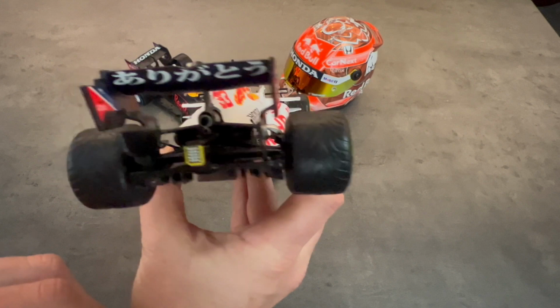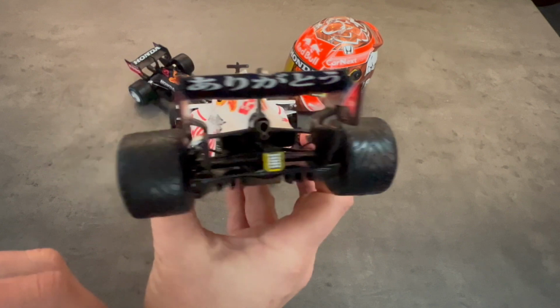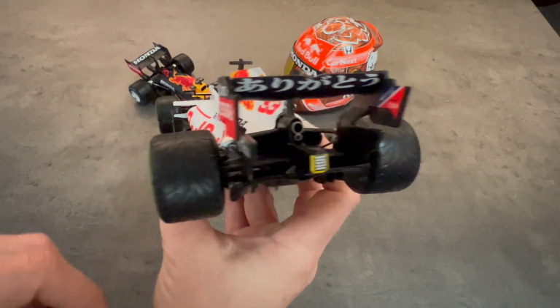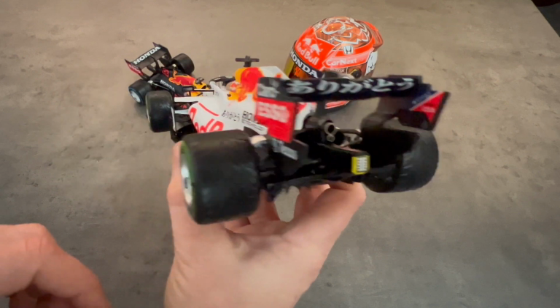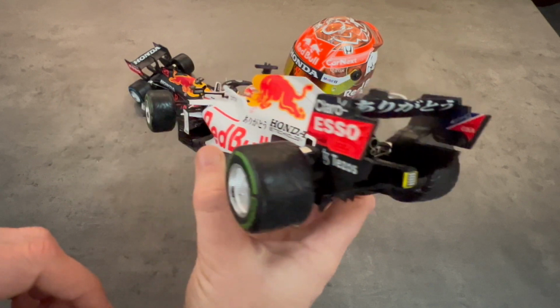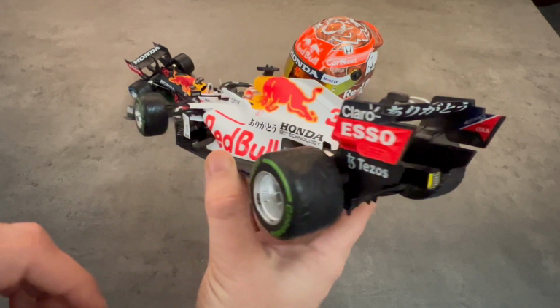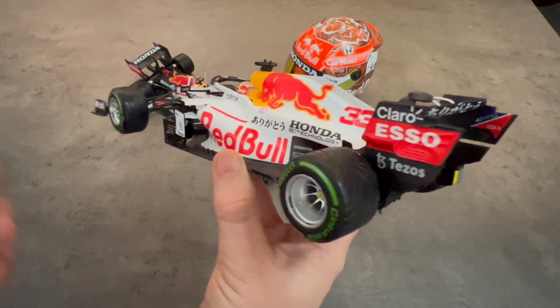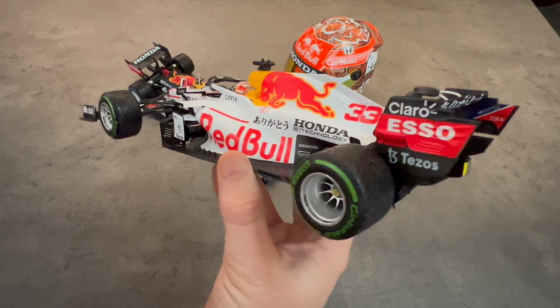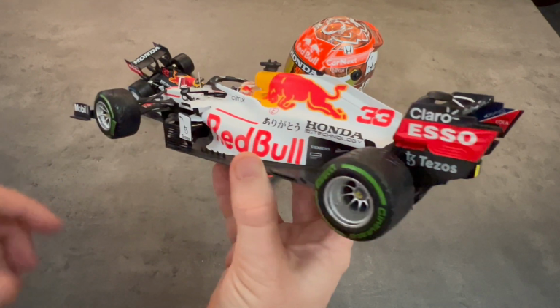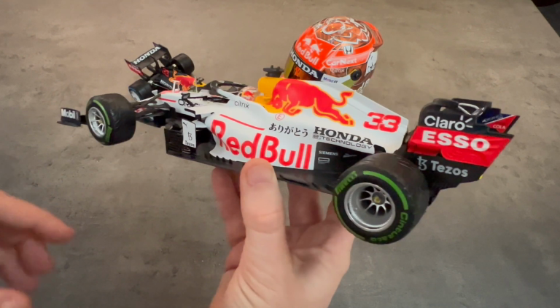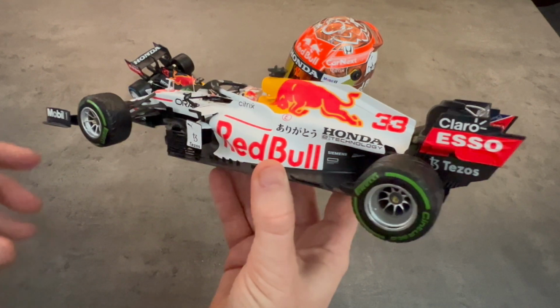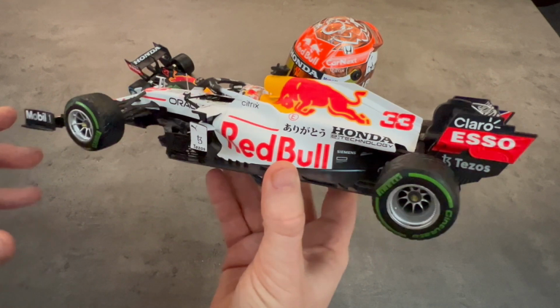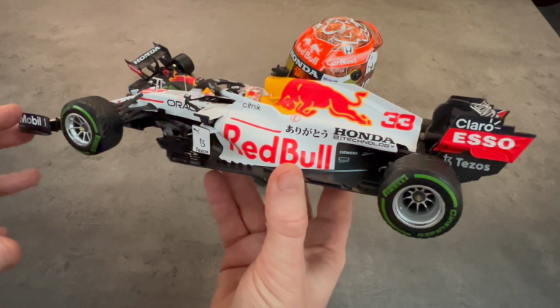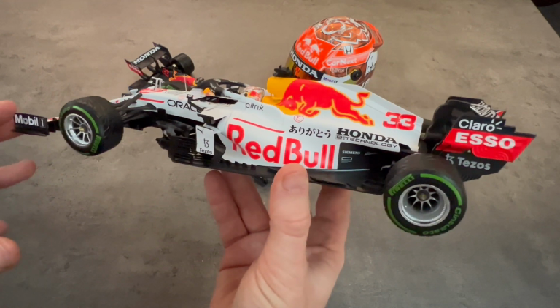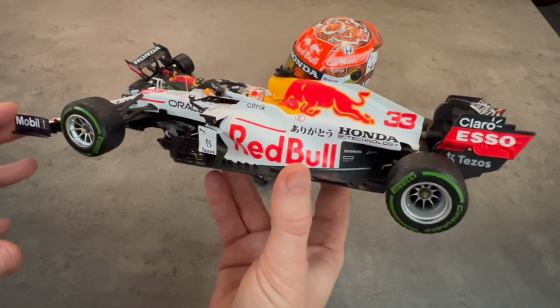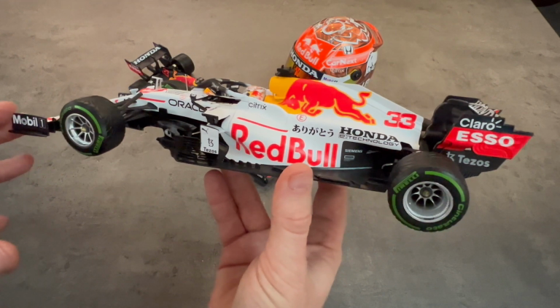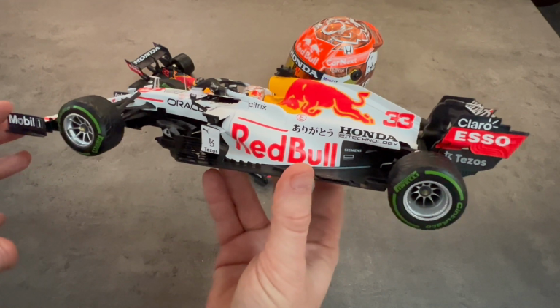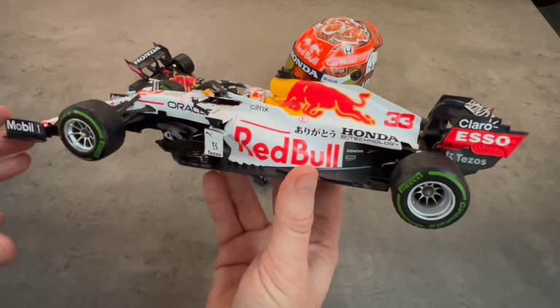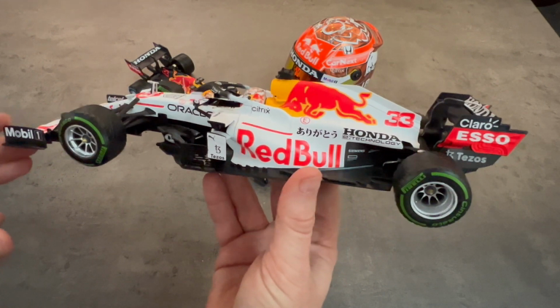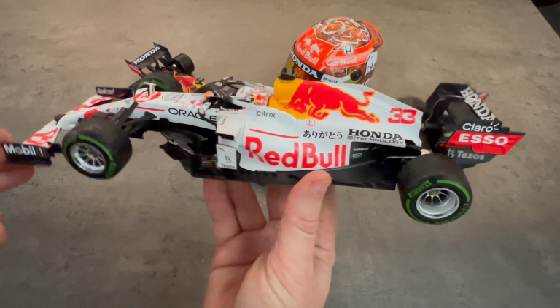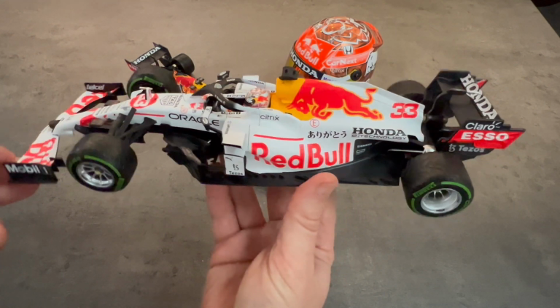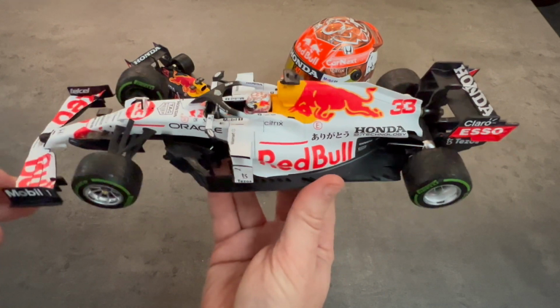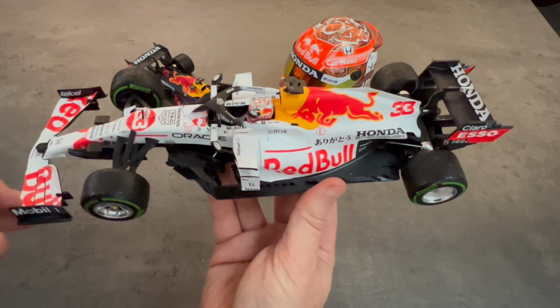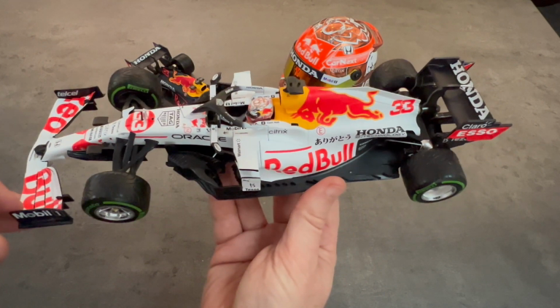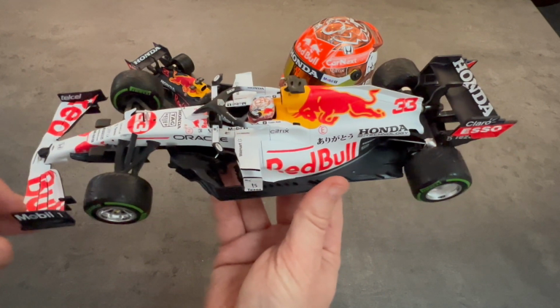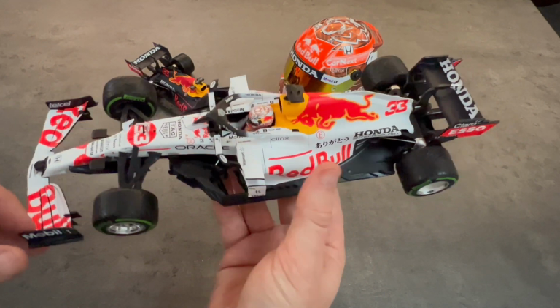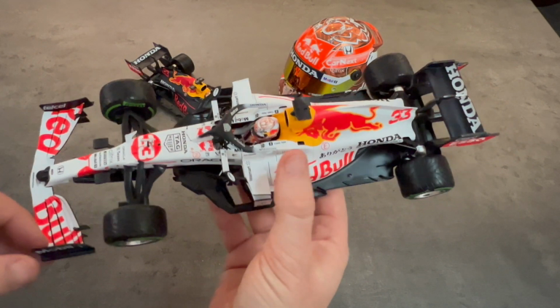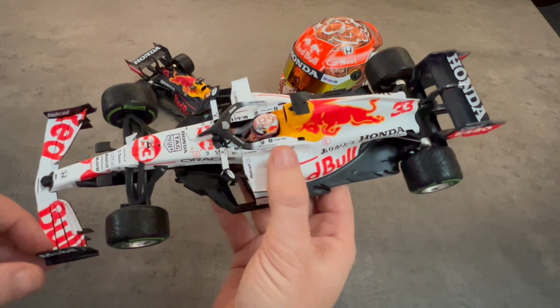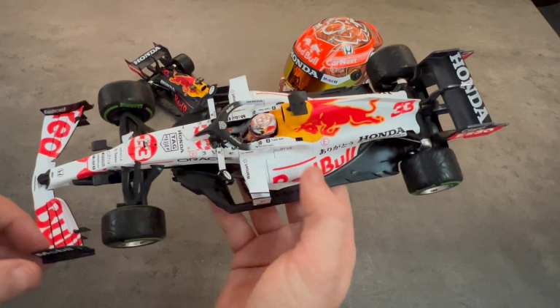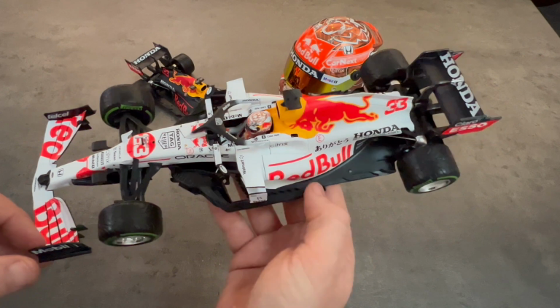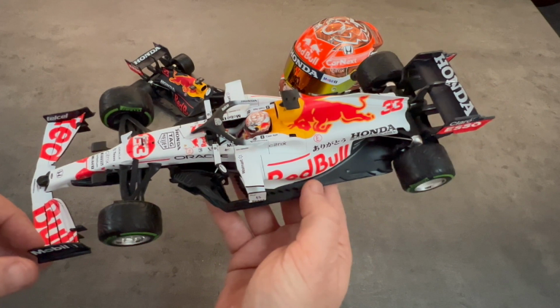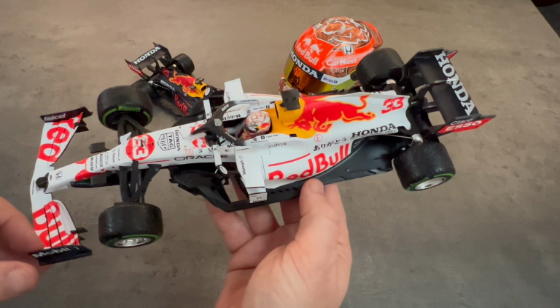It's a different livery, obviously different from the rest of the Red Bulls in that color. It looks great with Max's helmet.